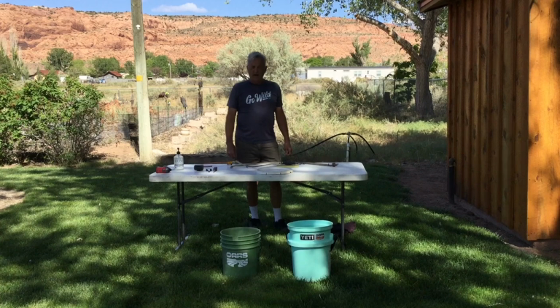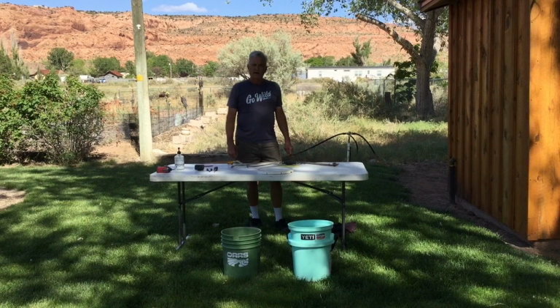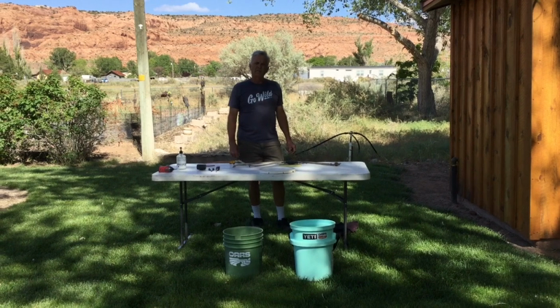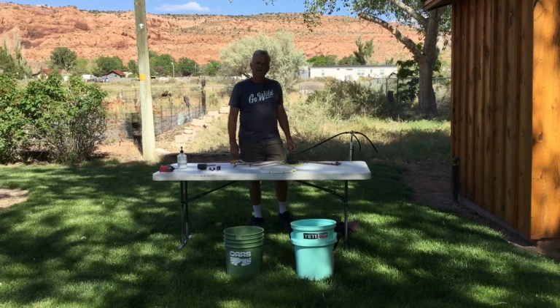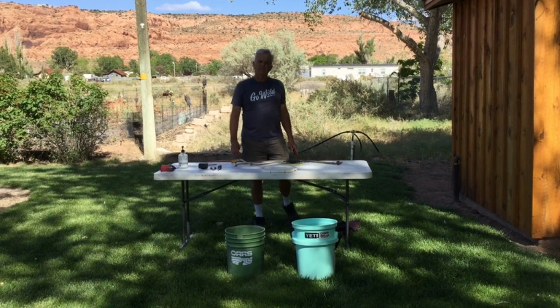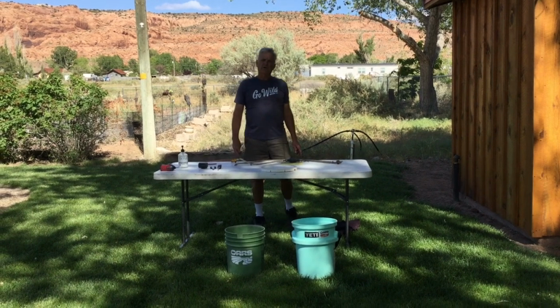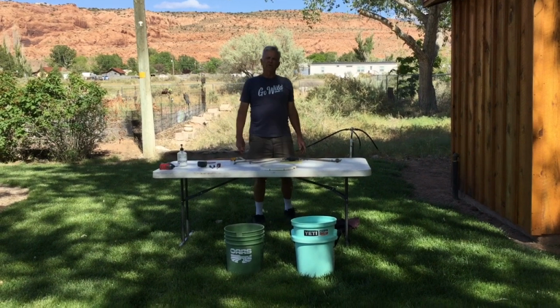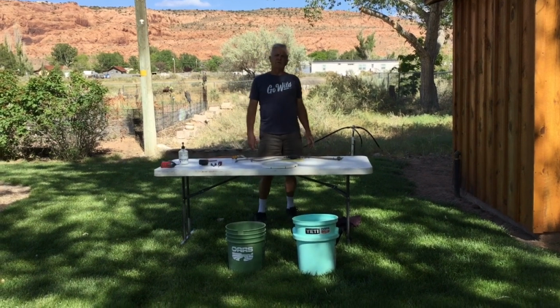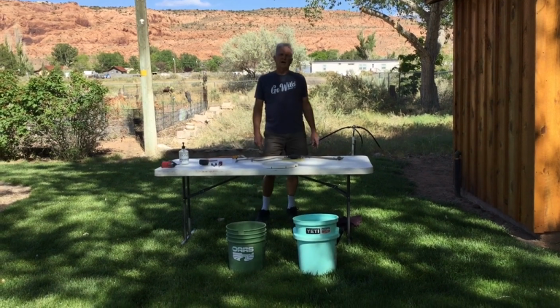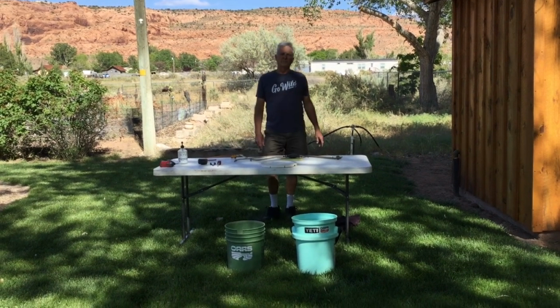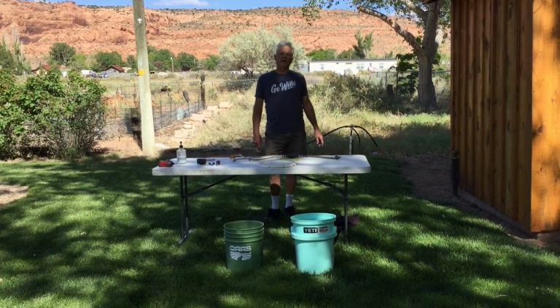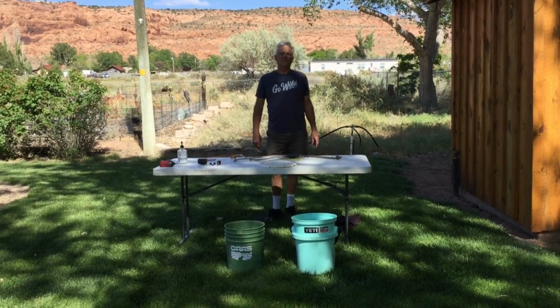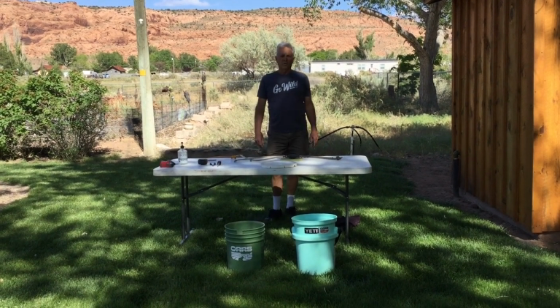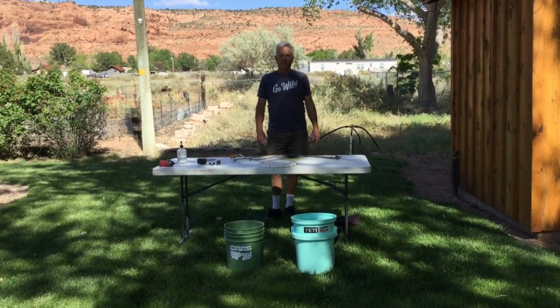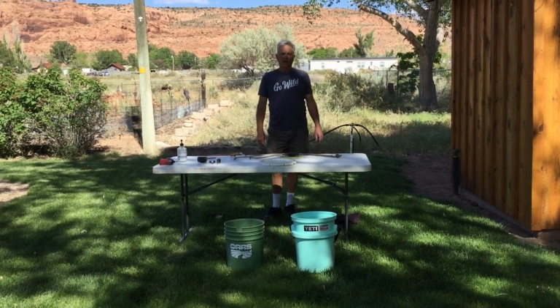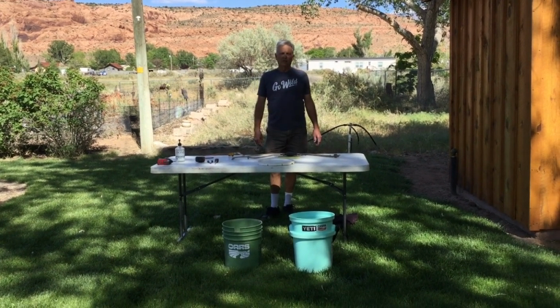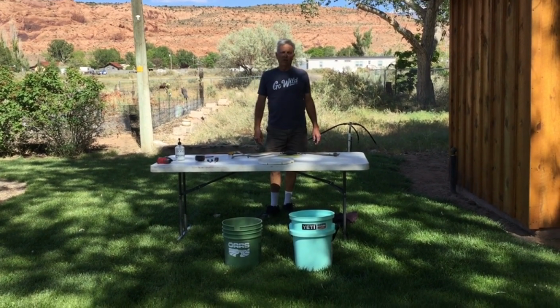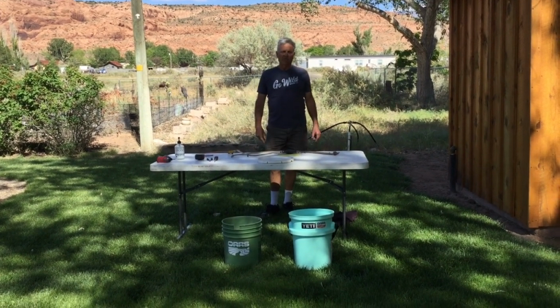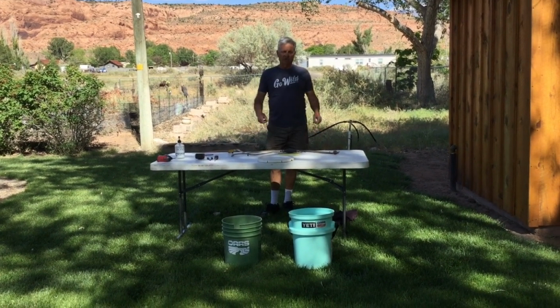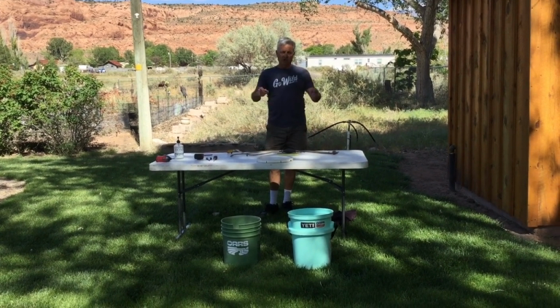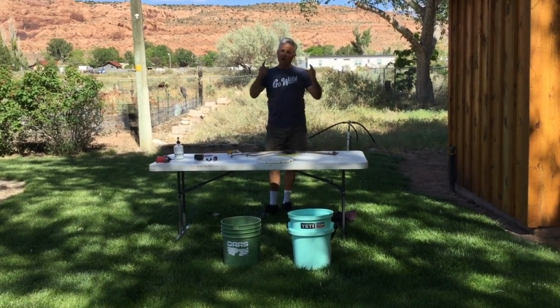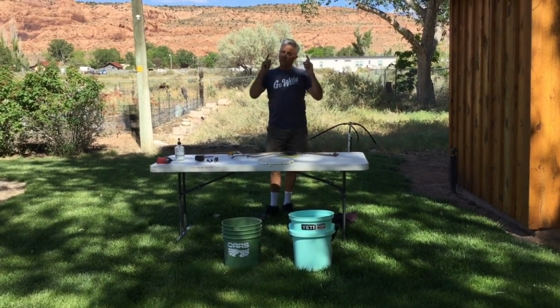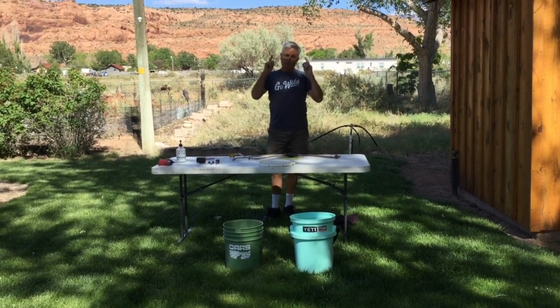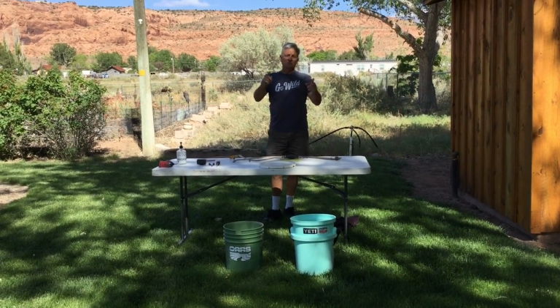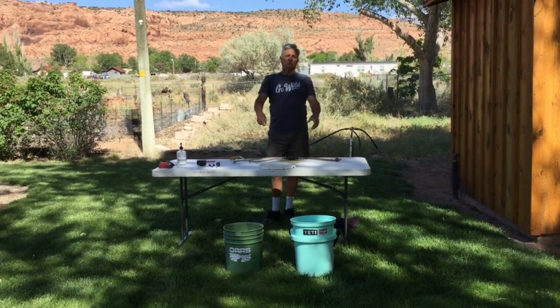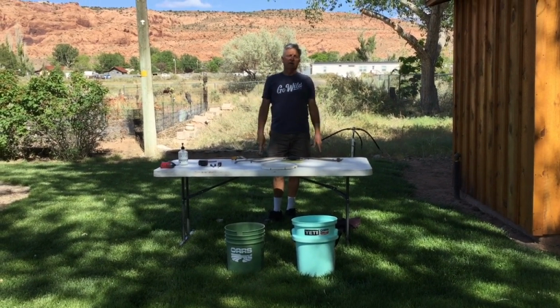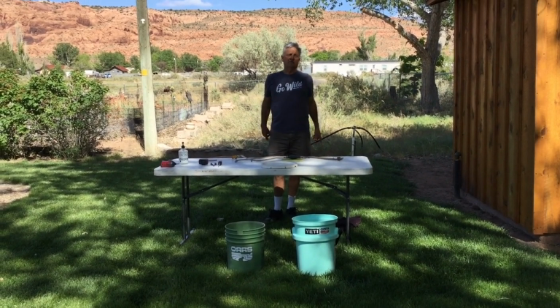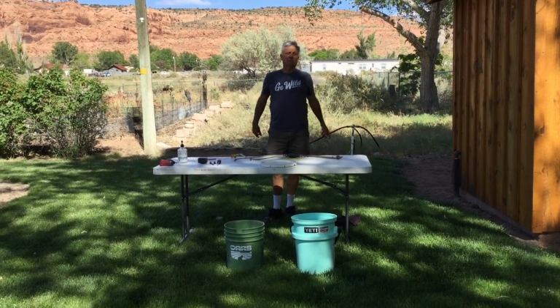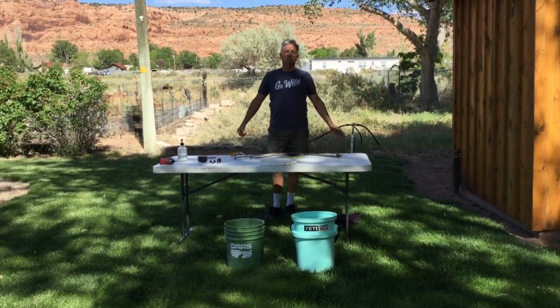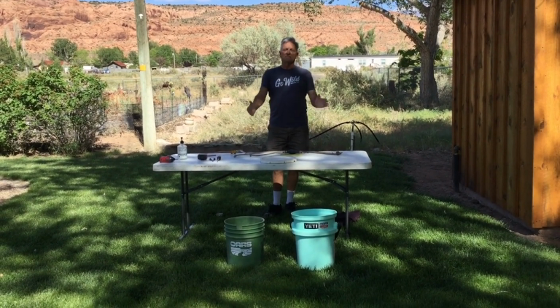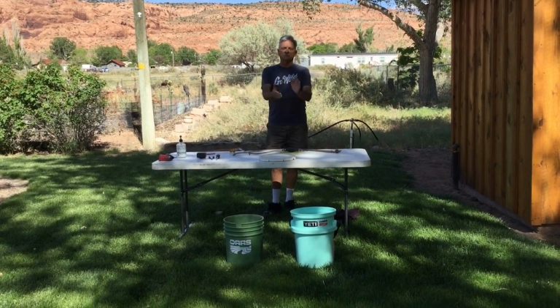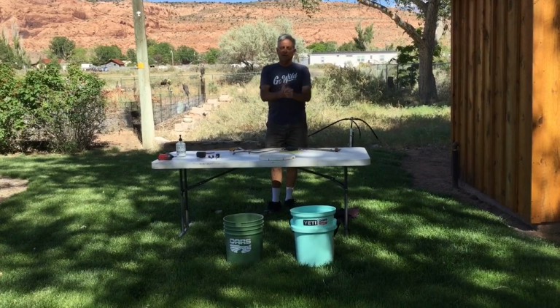Hi, I'm here to show you how to make a portable hand wash so you can wash your hands and keep yourself safe.